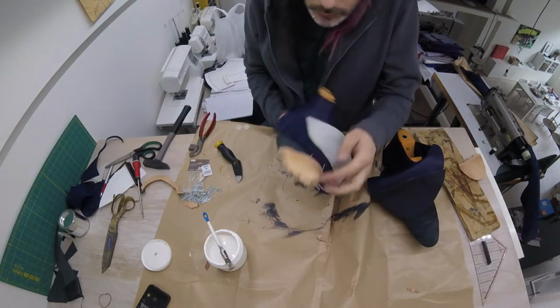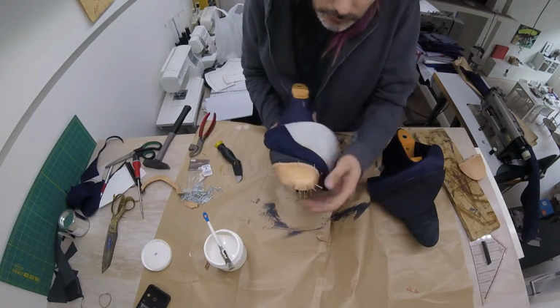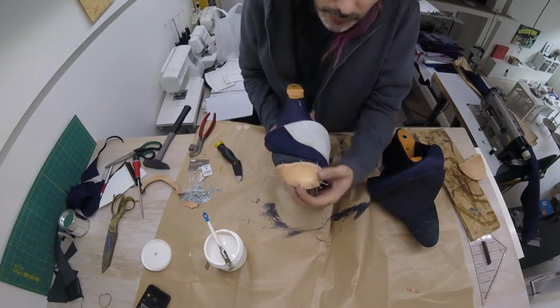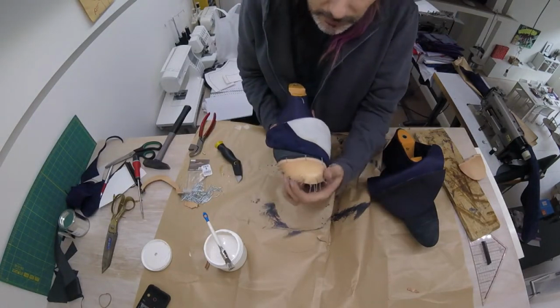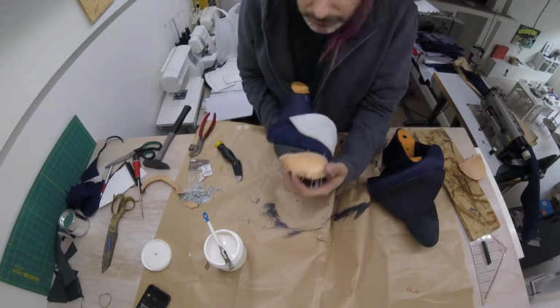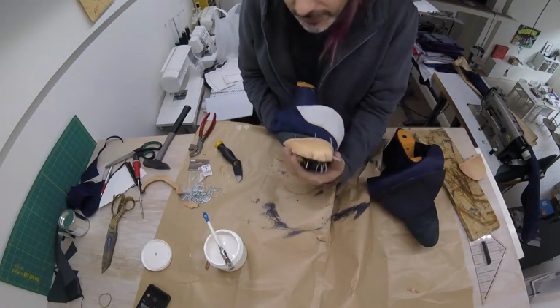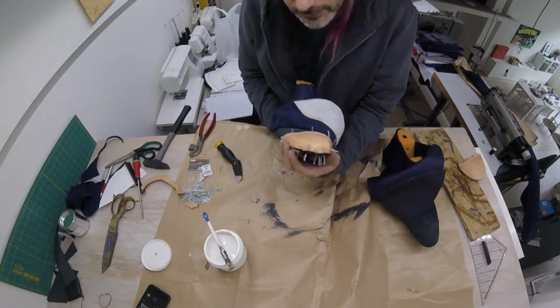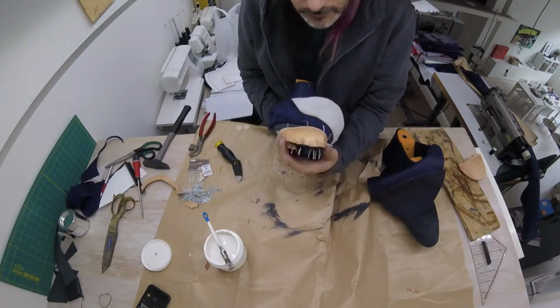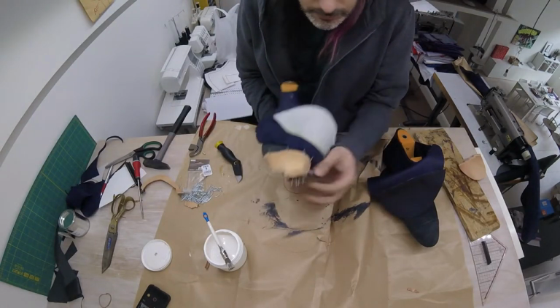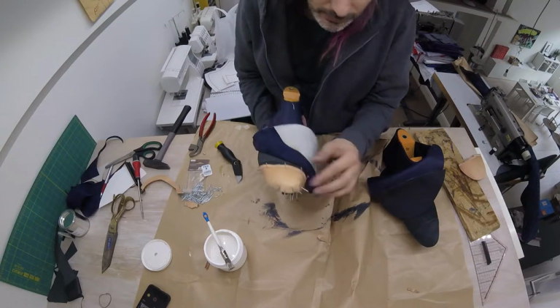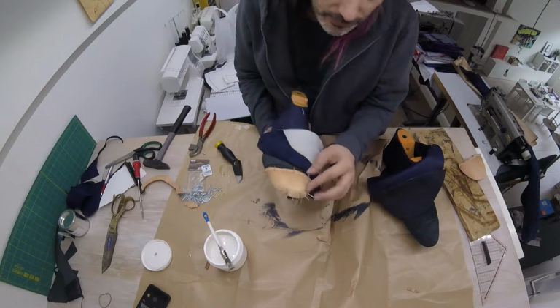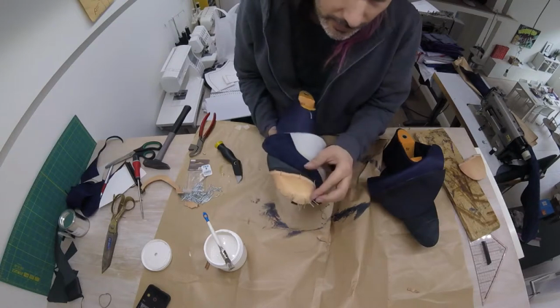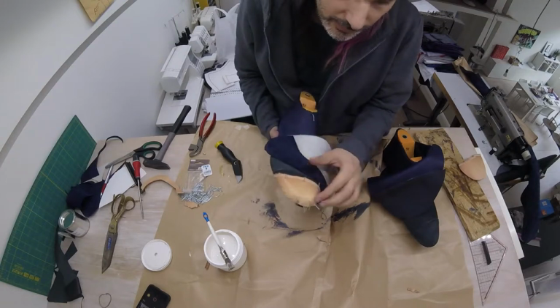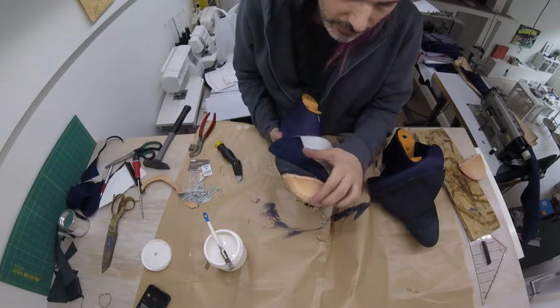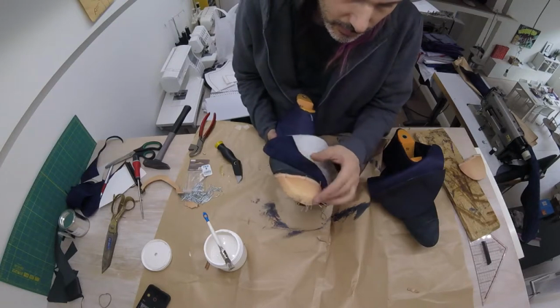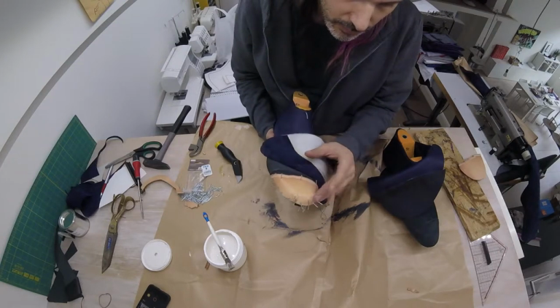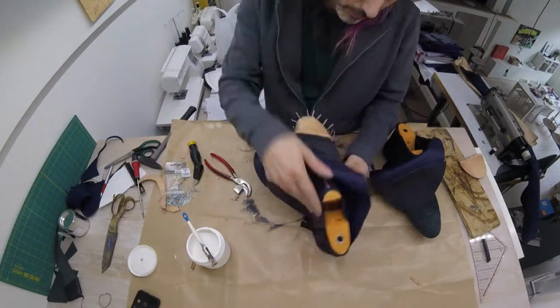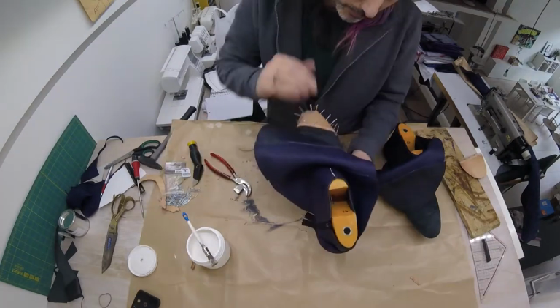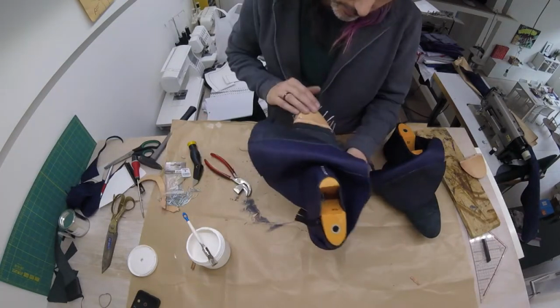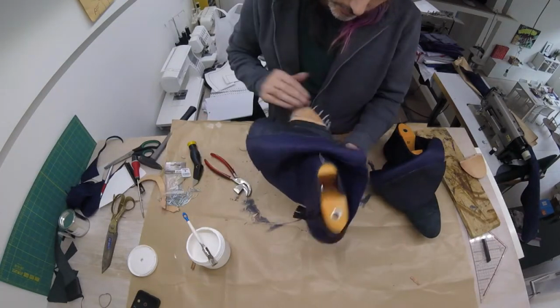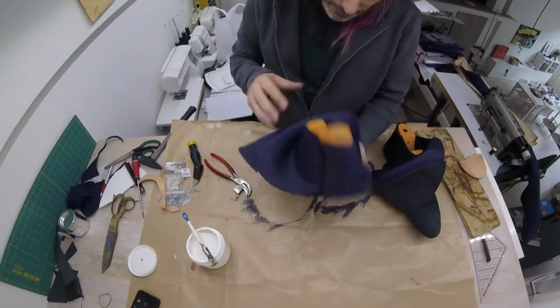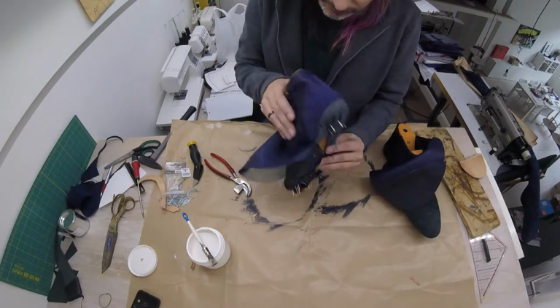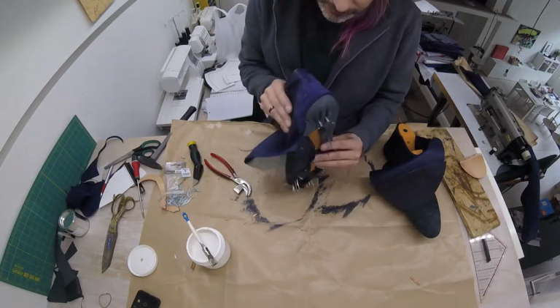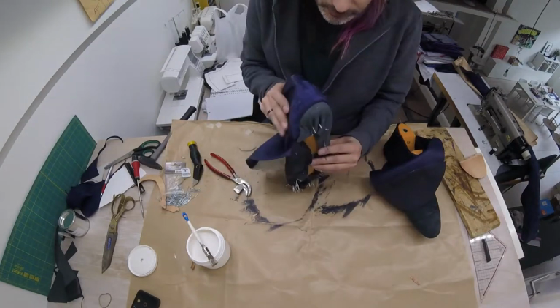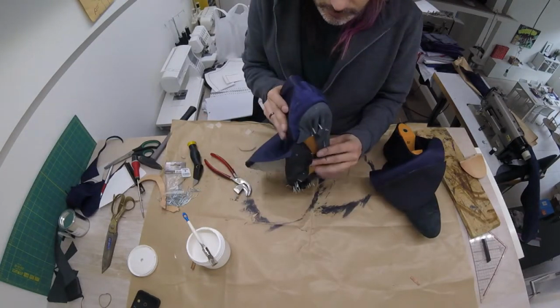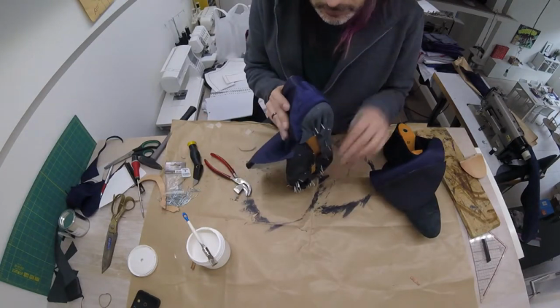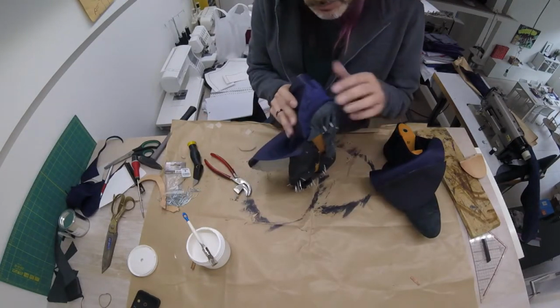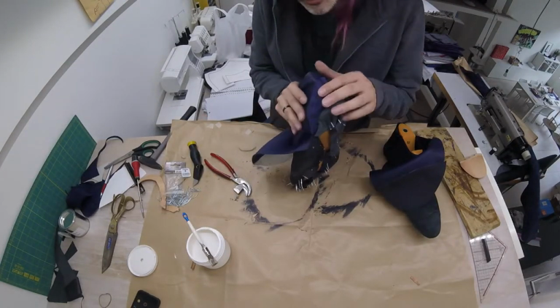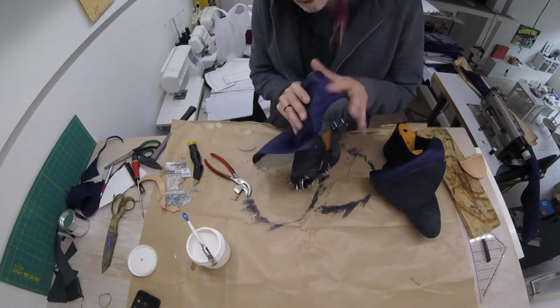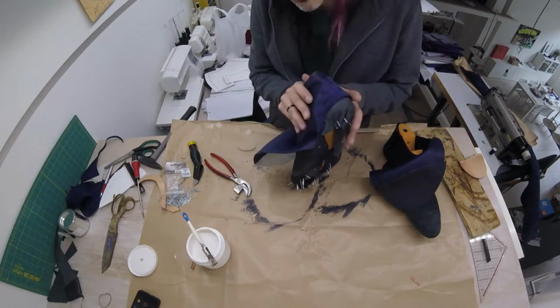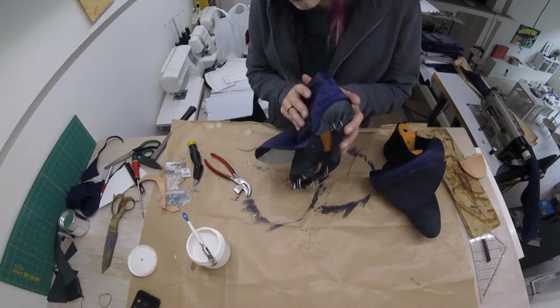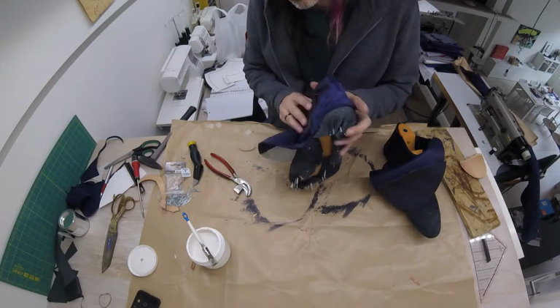The toe cap is in place and it's trimmed back to that edge. With our toe cap in place, we're going to be putting in the heel support.